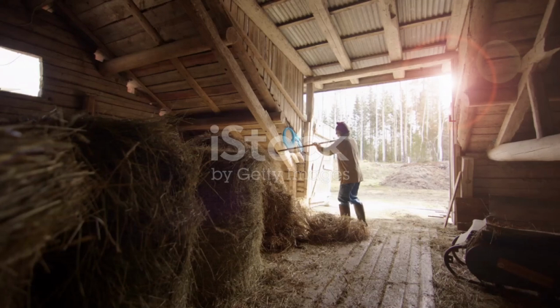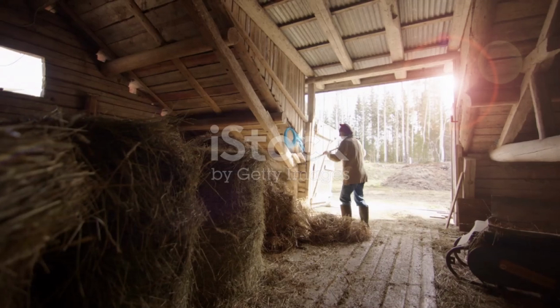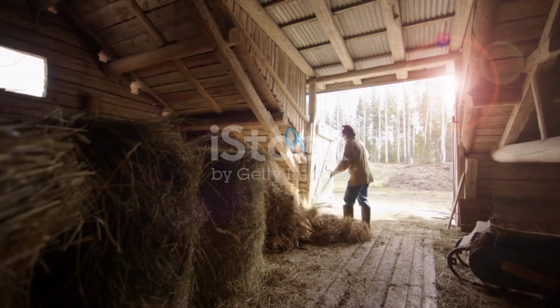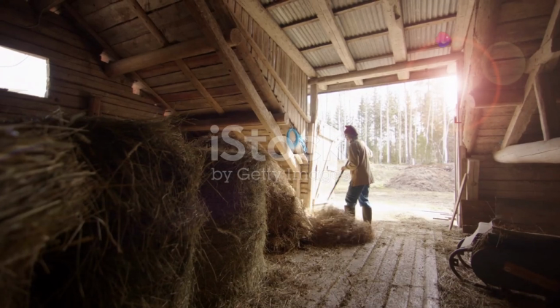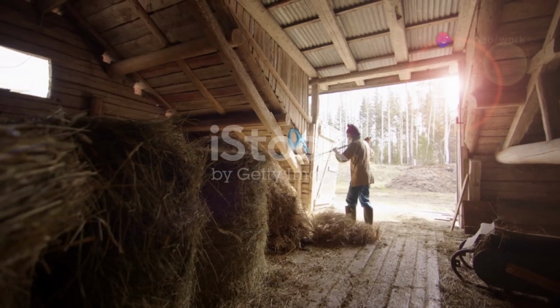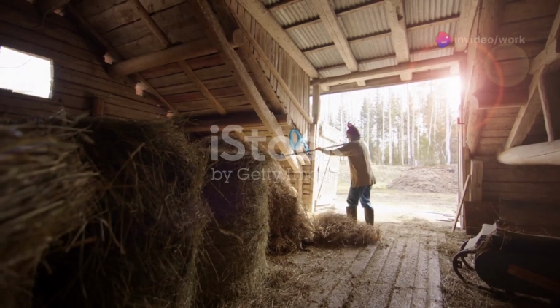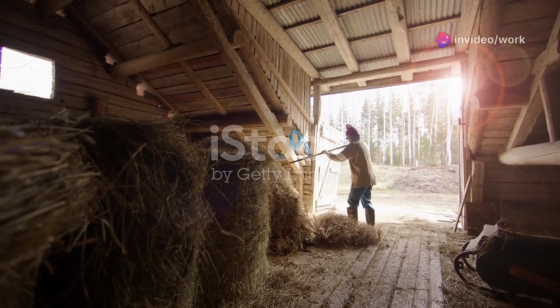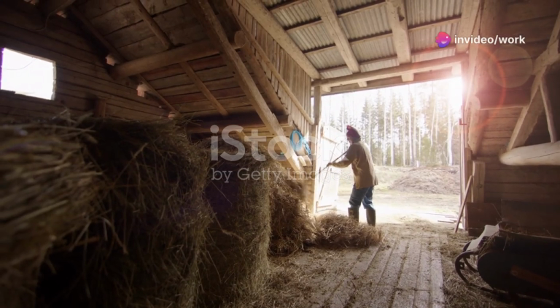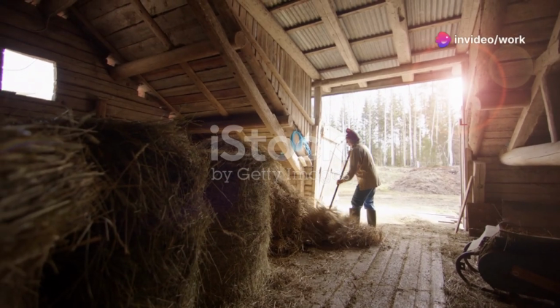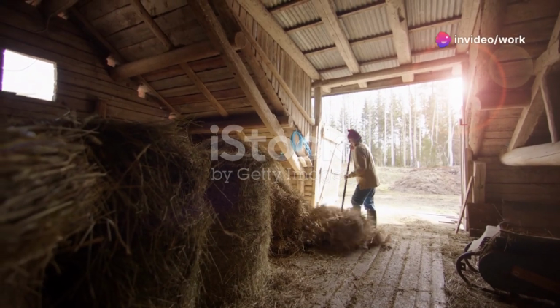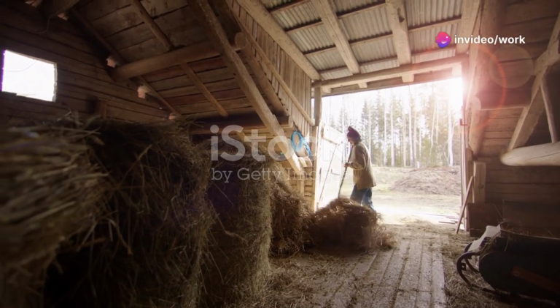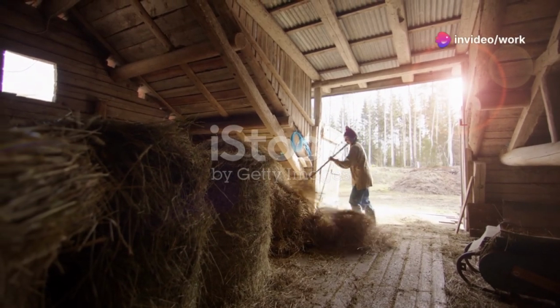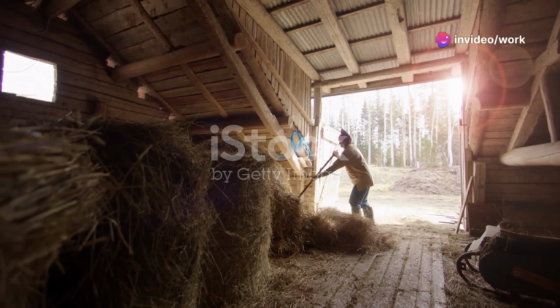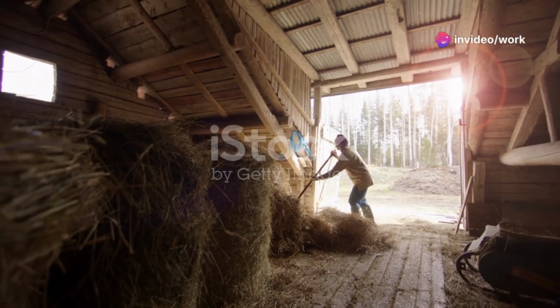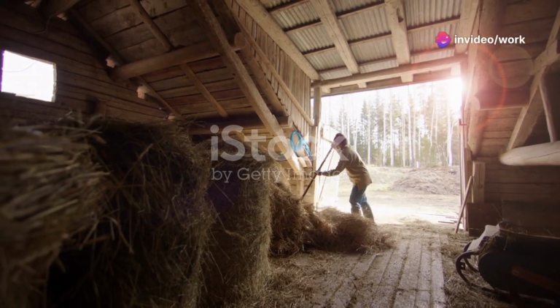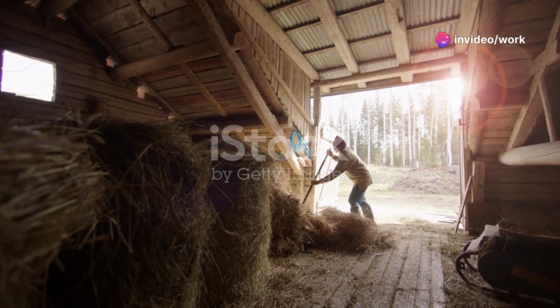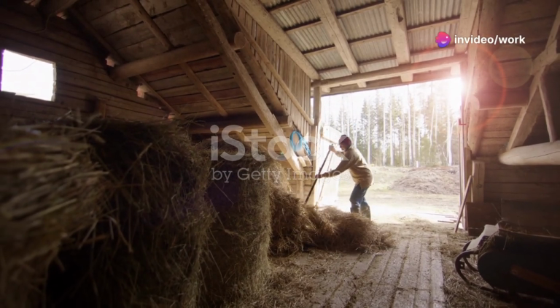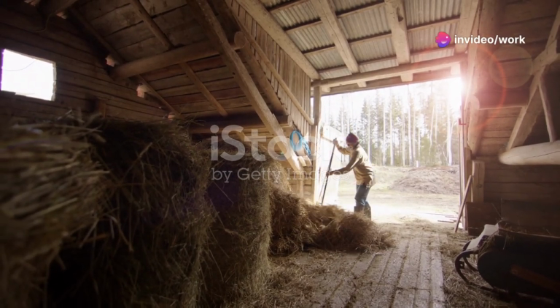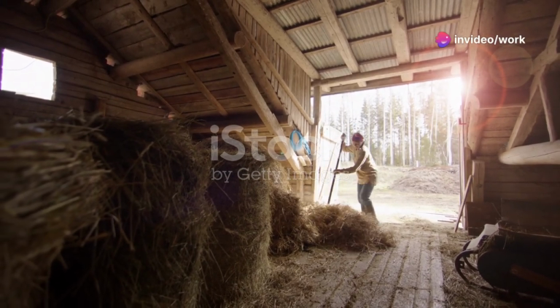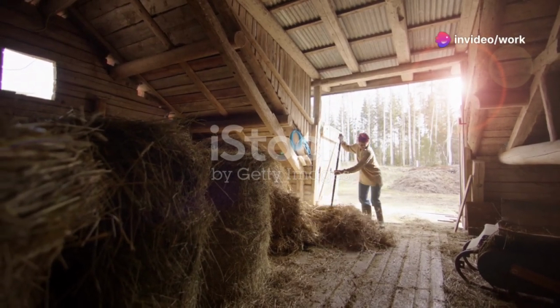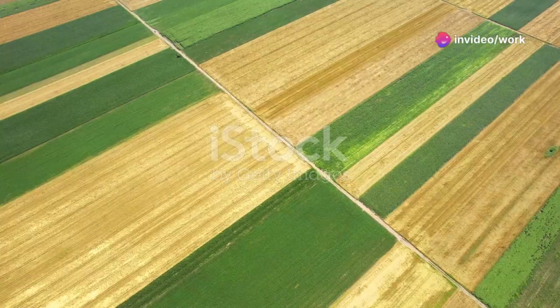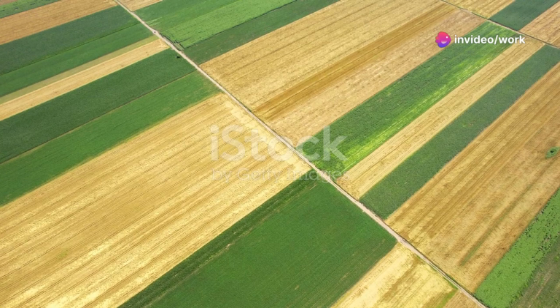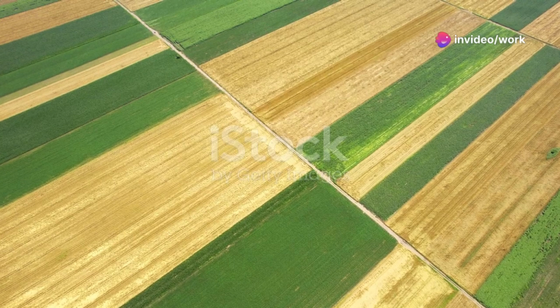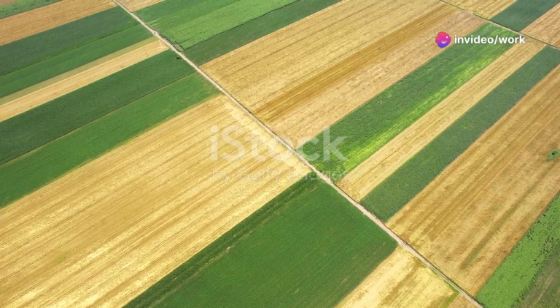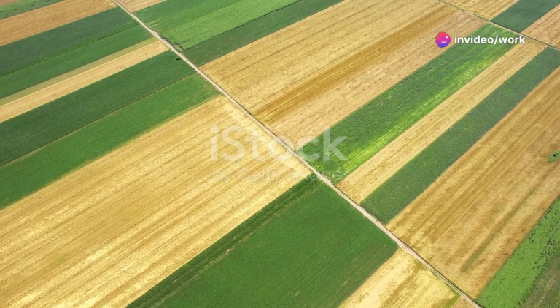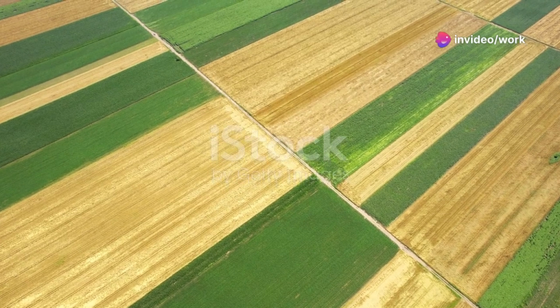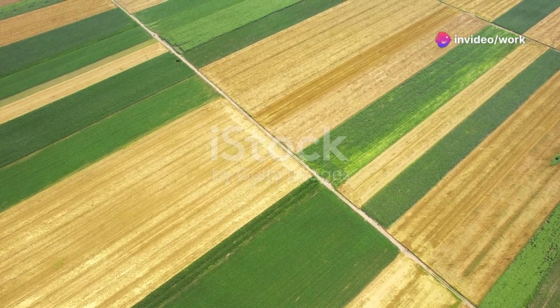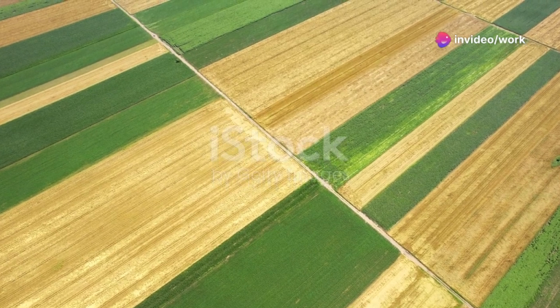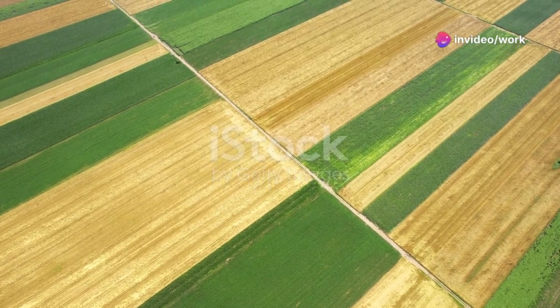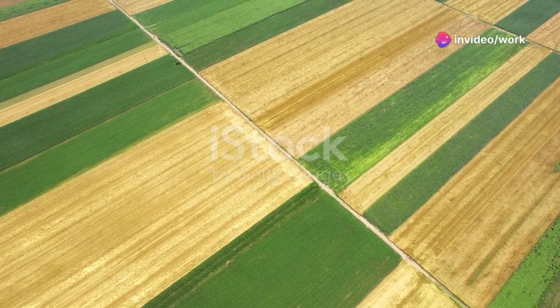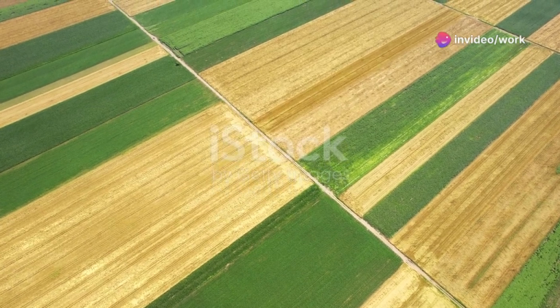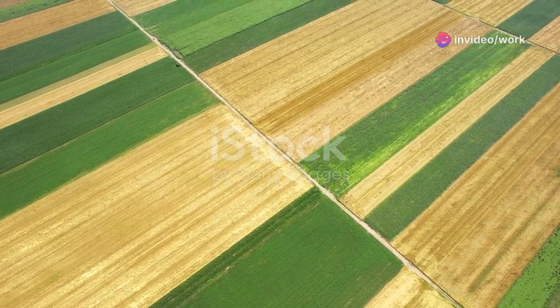What I wish I knew about modern farming techniques 10 years ago could fill a barn. Let's get those crops thriving with these essential tips.